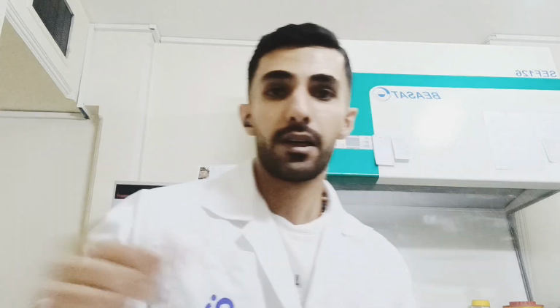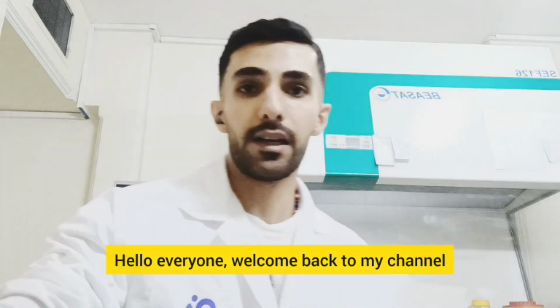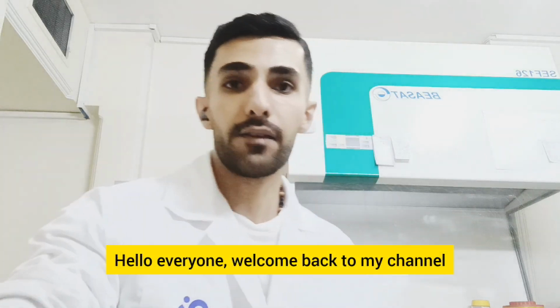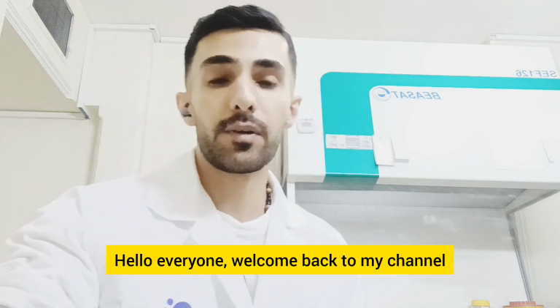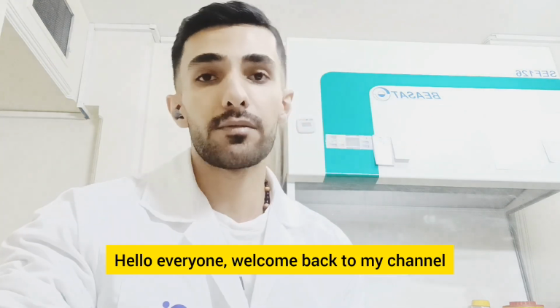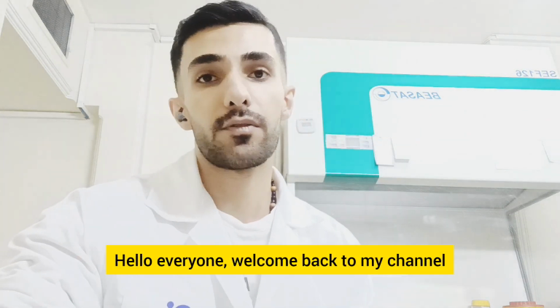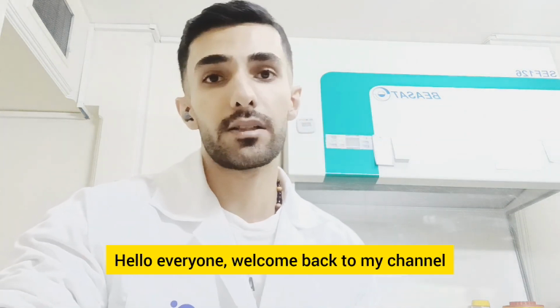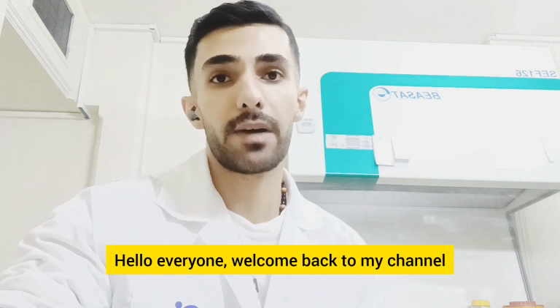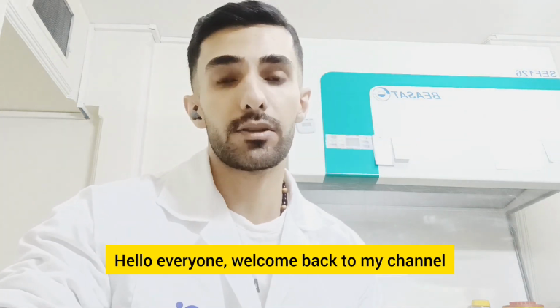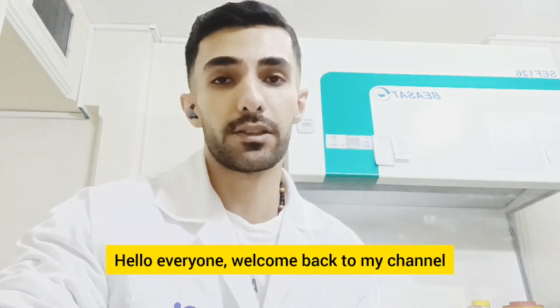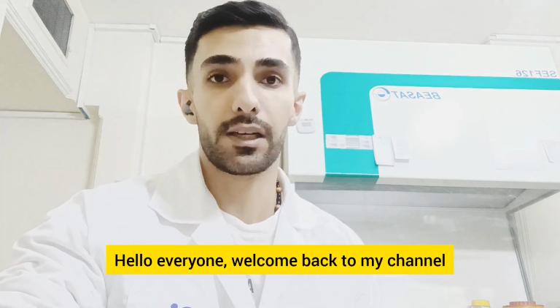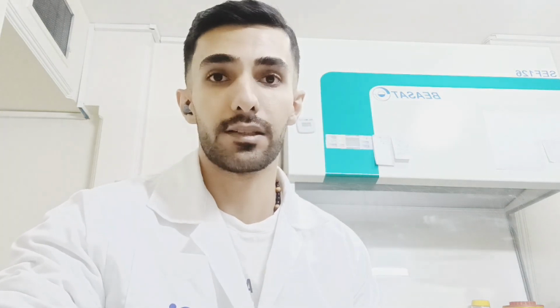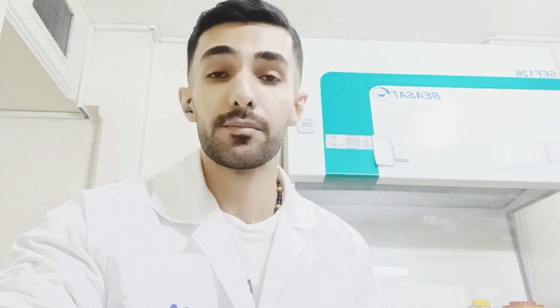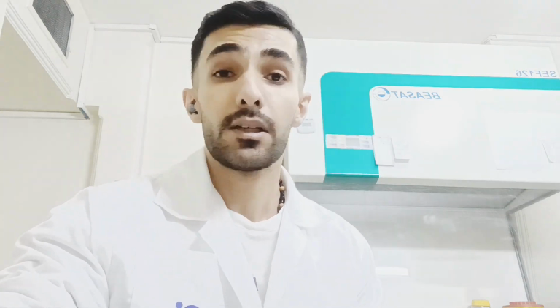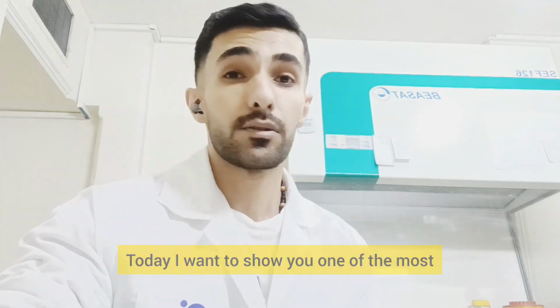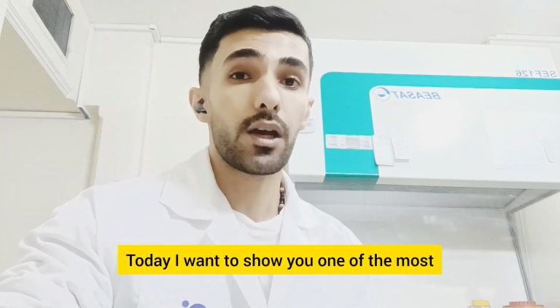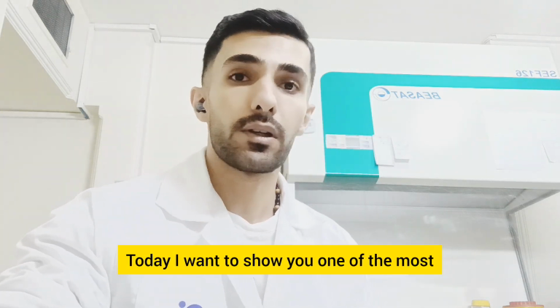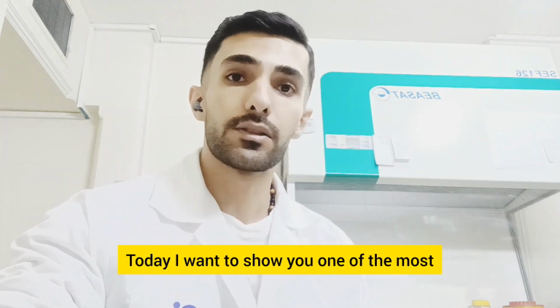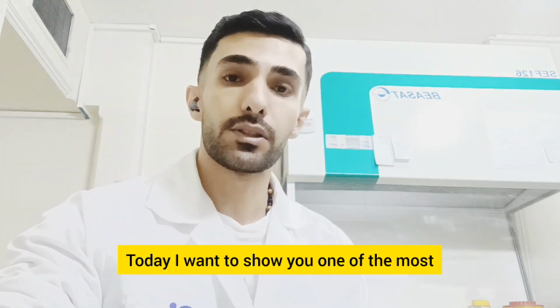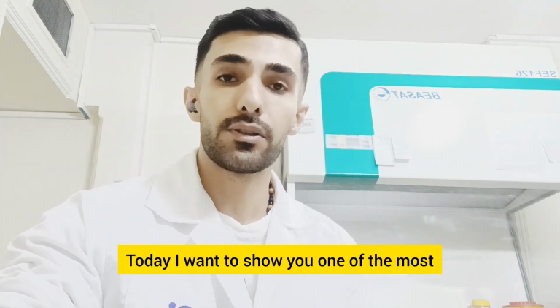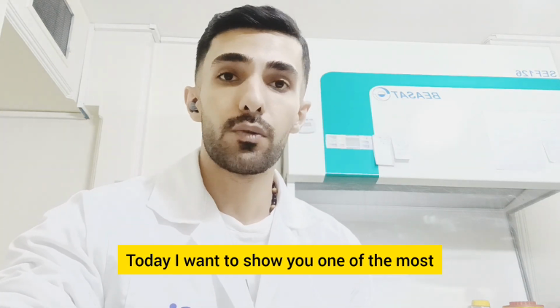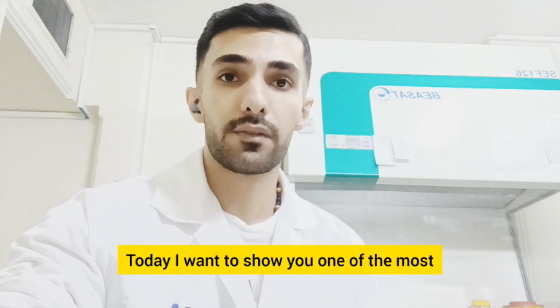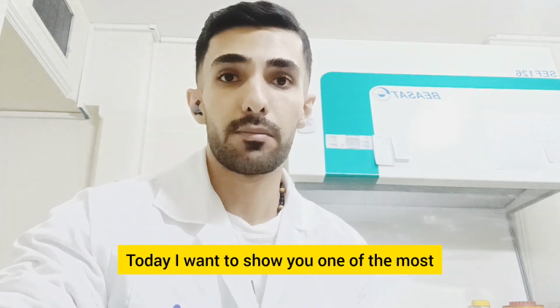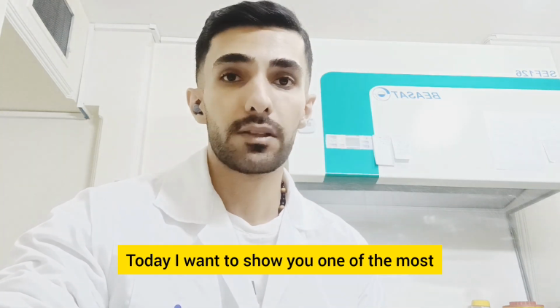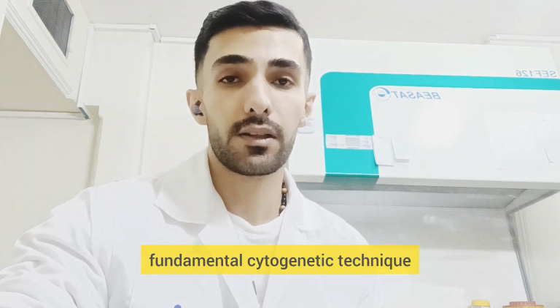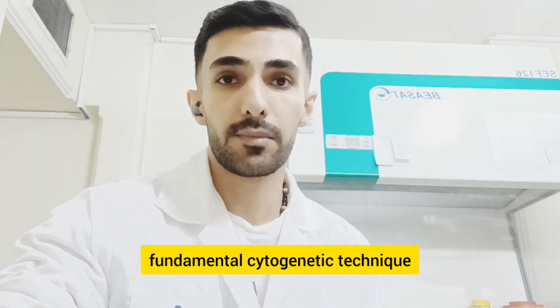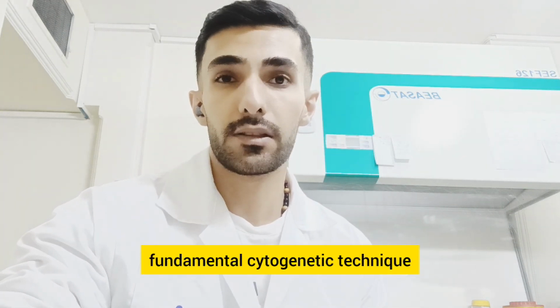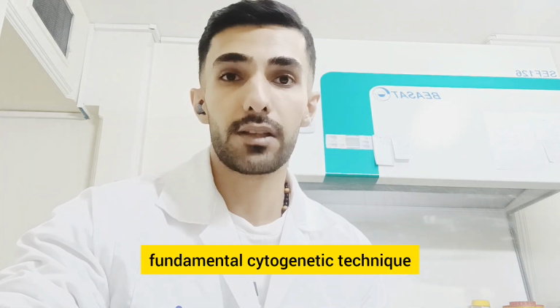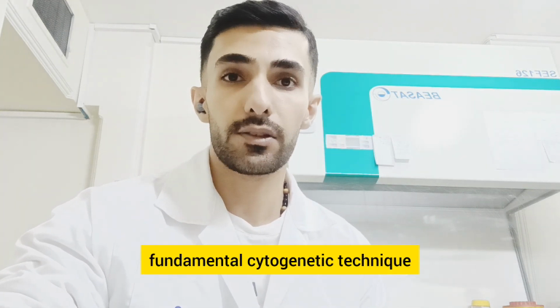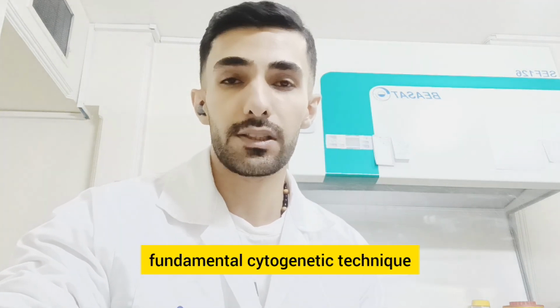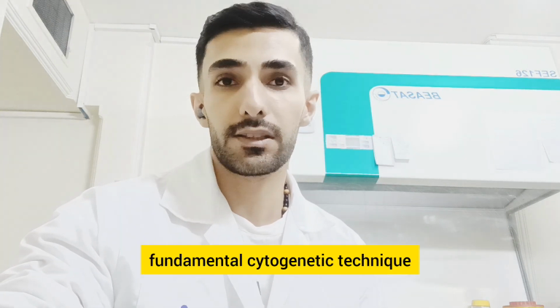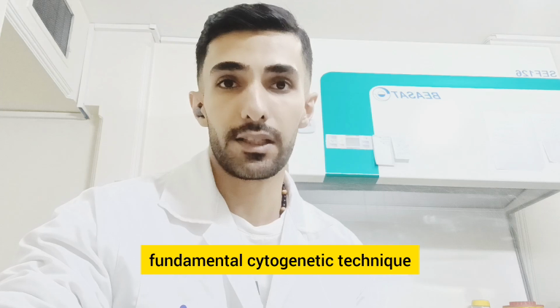Hello everyone, welcome back to my channel. Today I want to show you one of the most fundamental cytogenetic techniques.